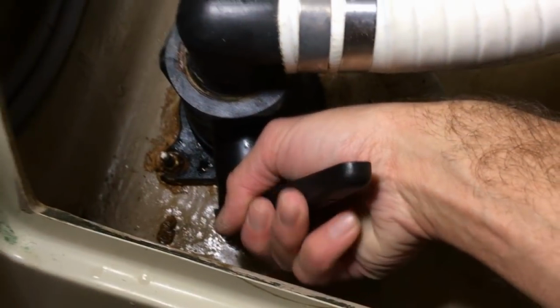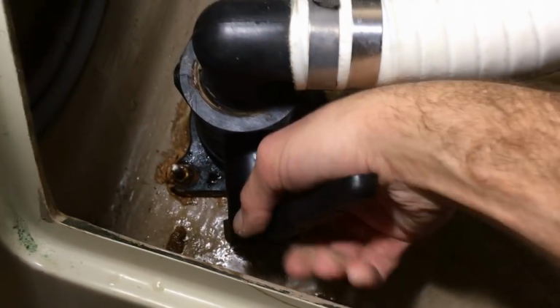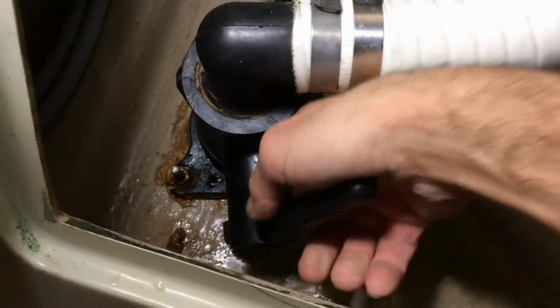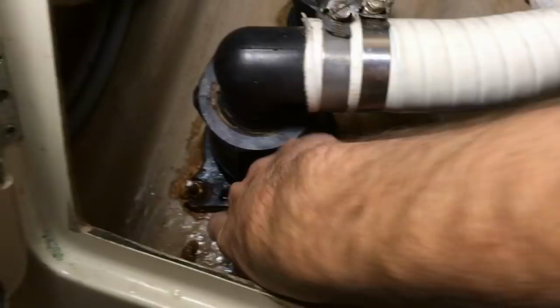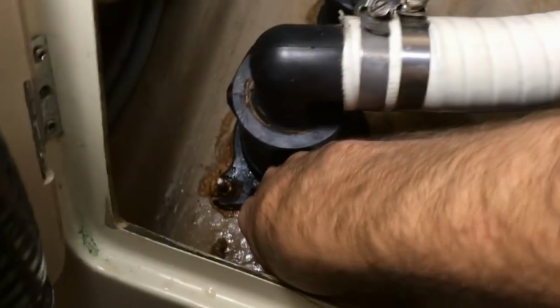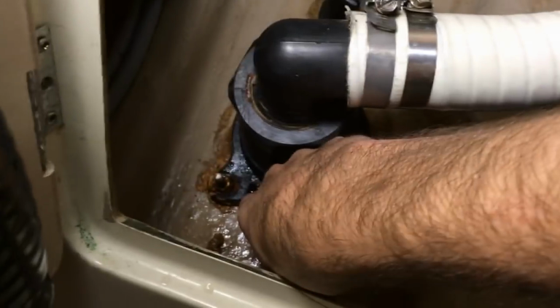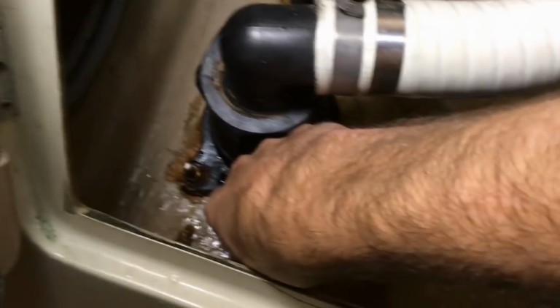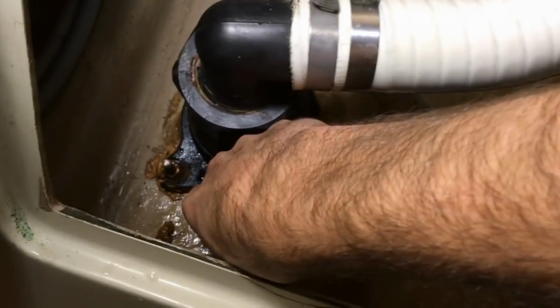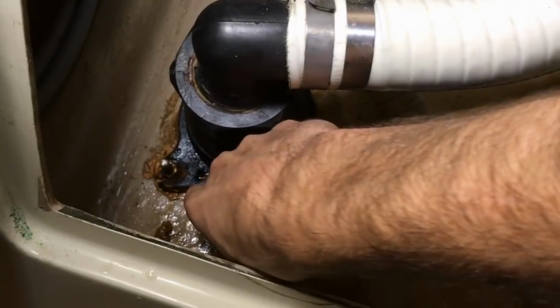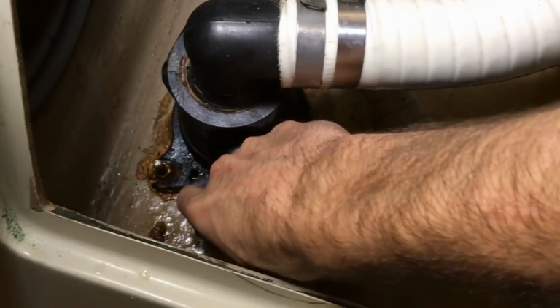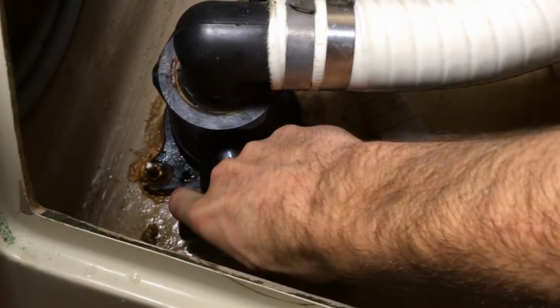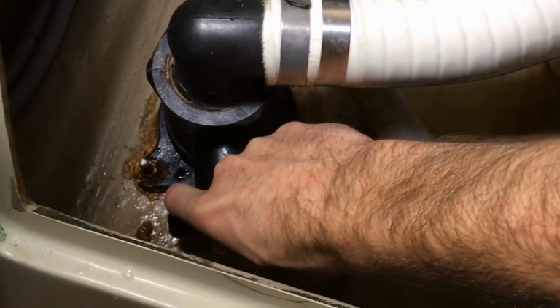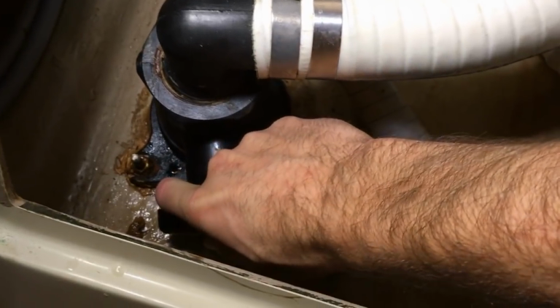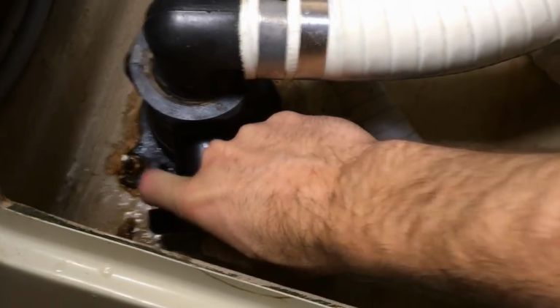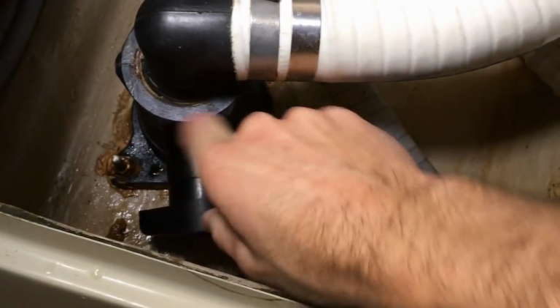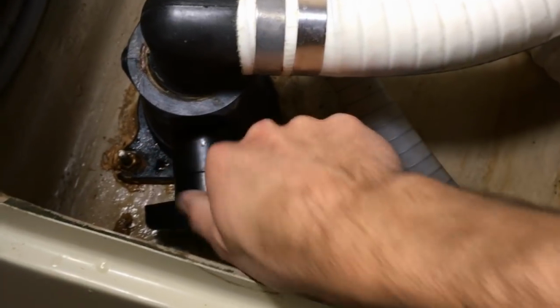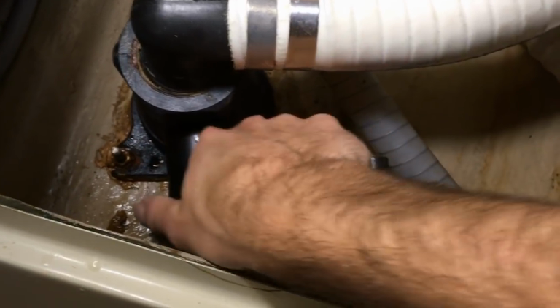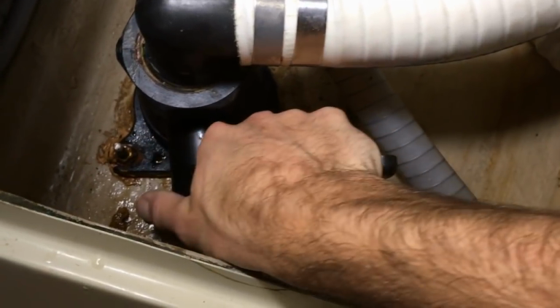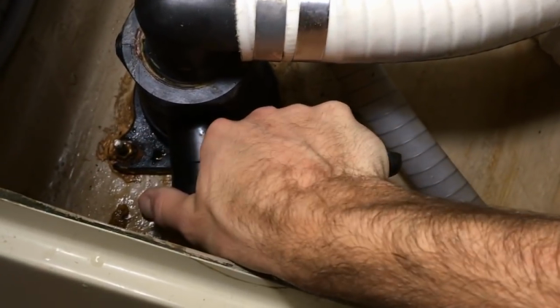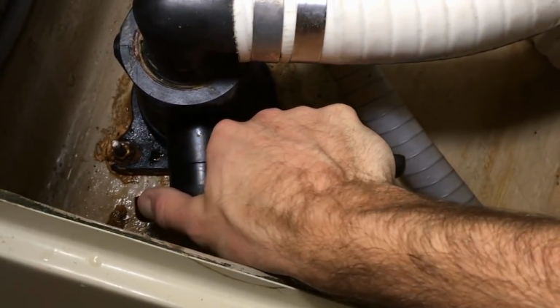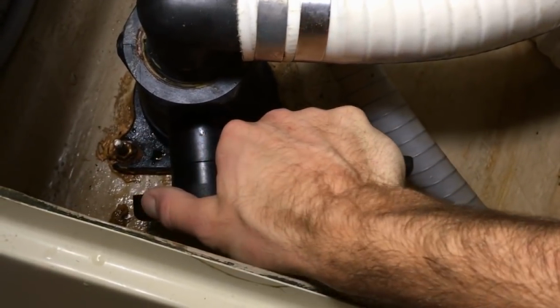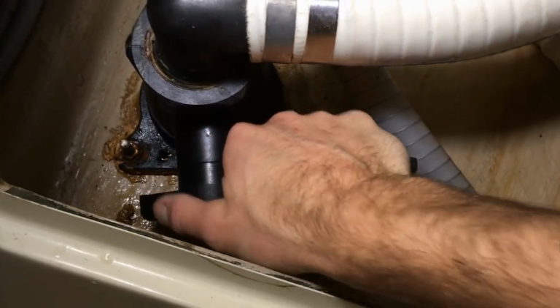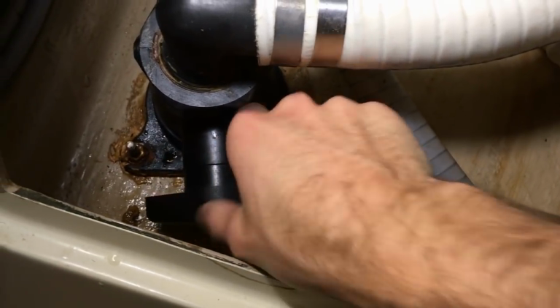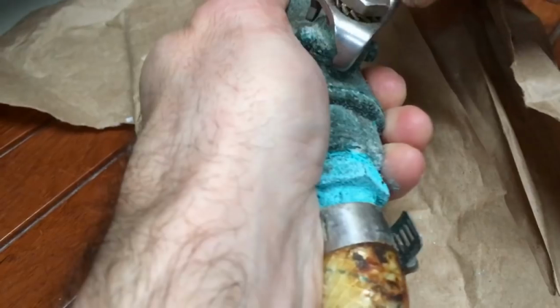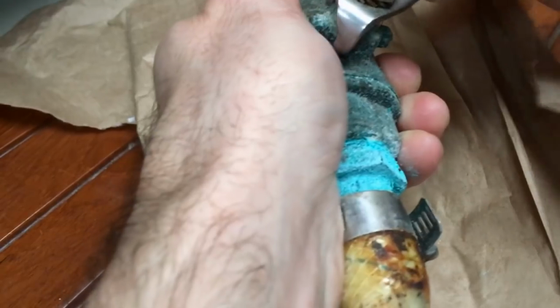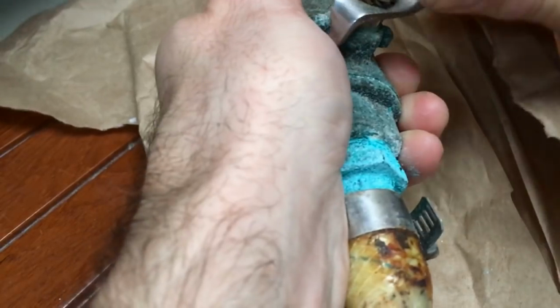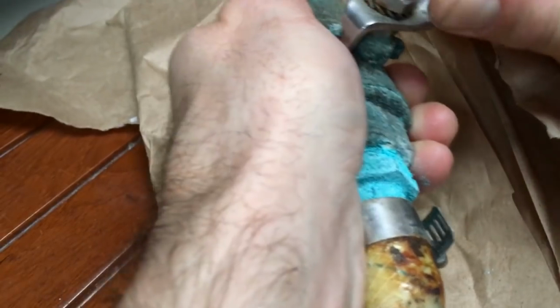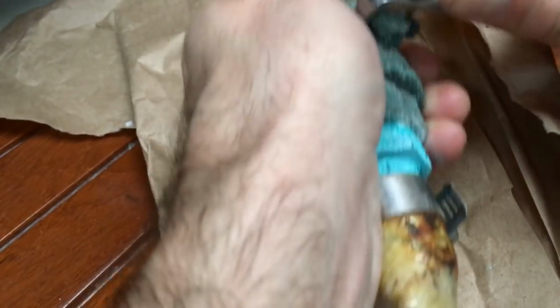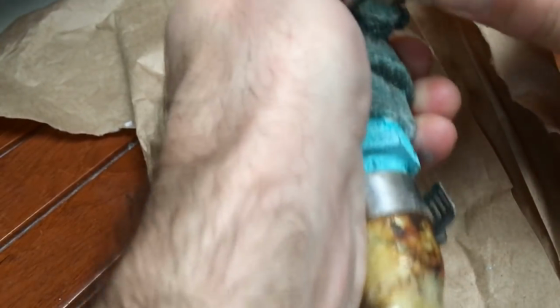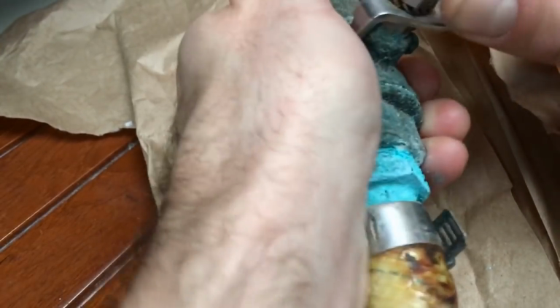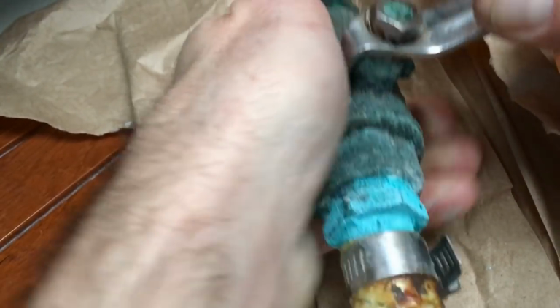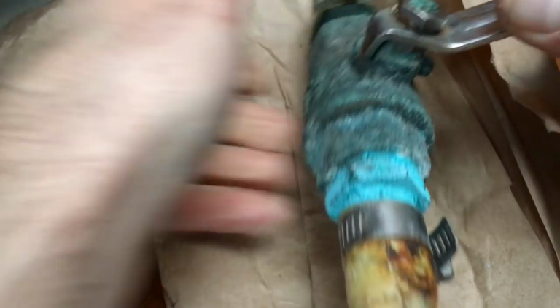Previously on Sailing Balachandra, I tested my sea cocks and I replaced some old boat plumbing.